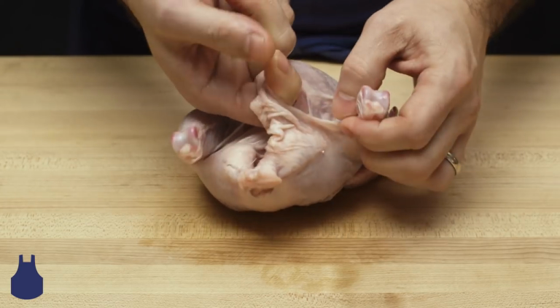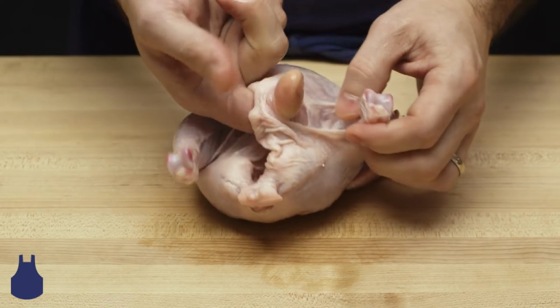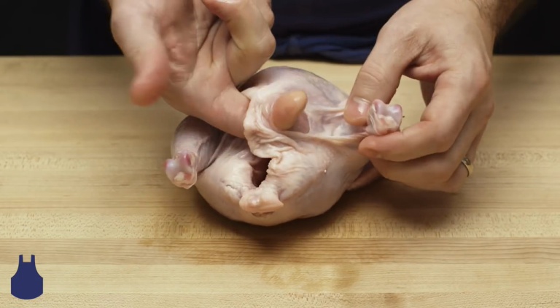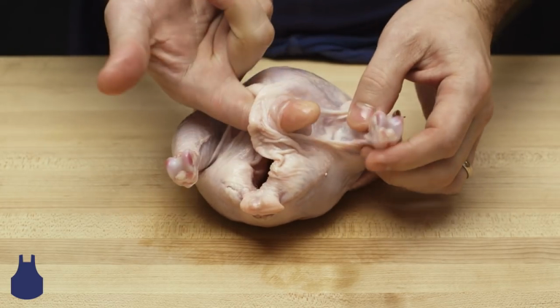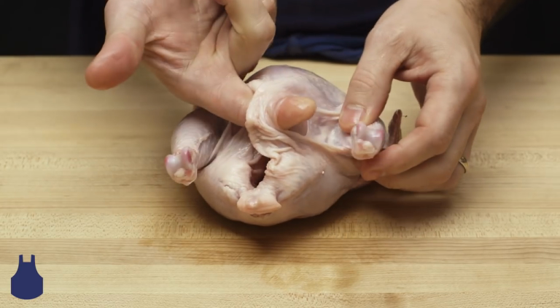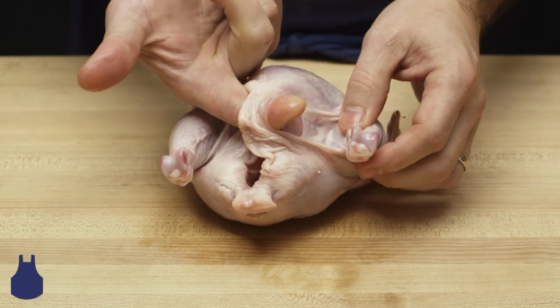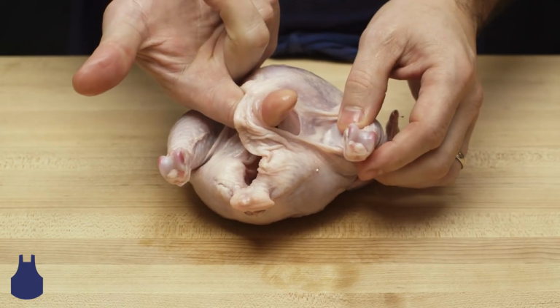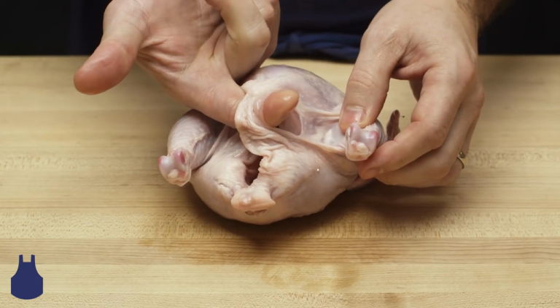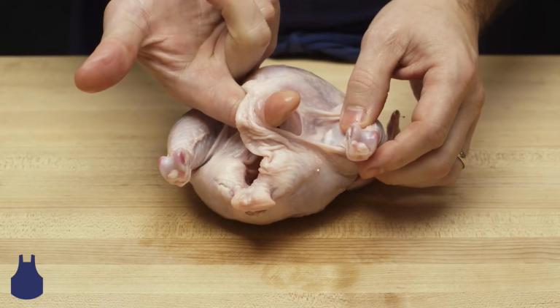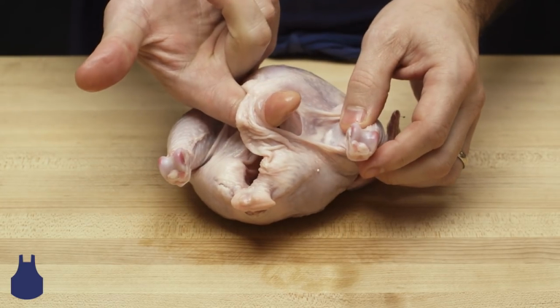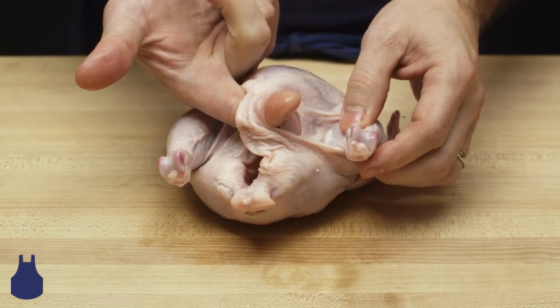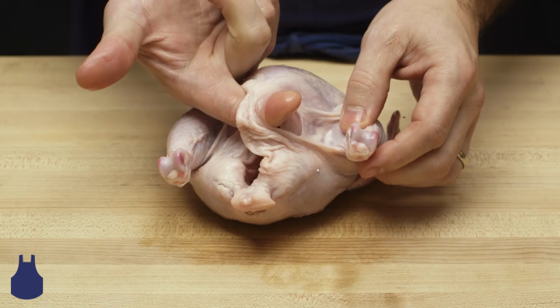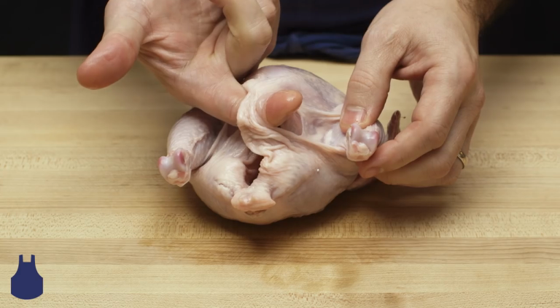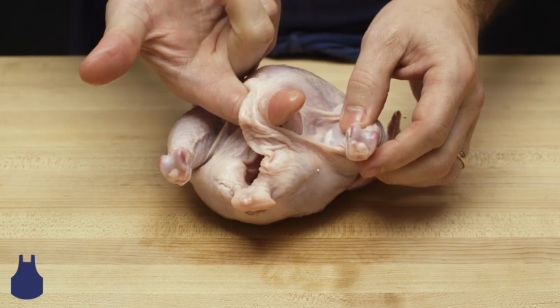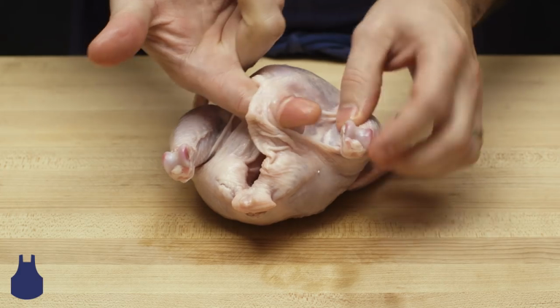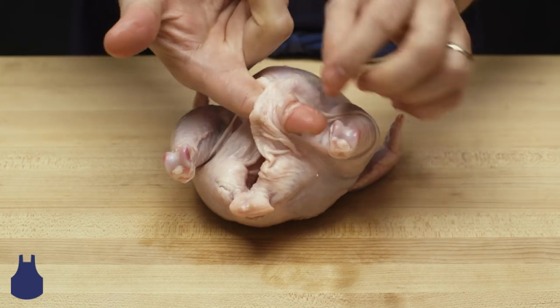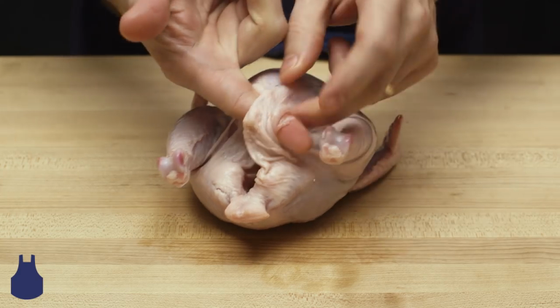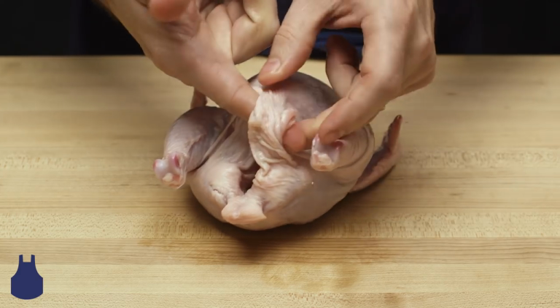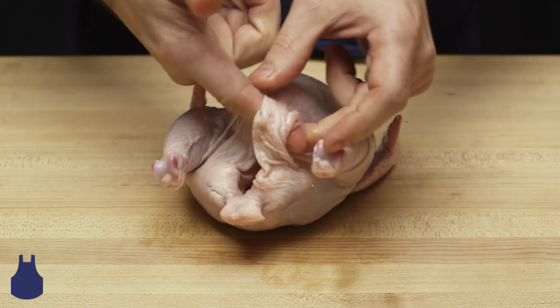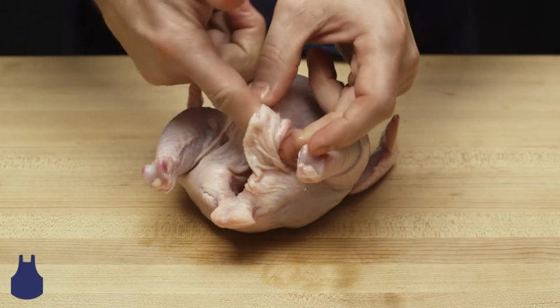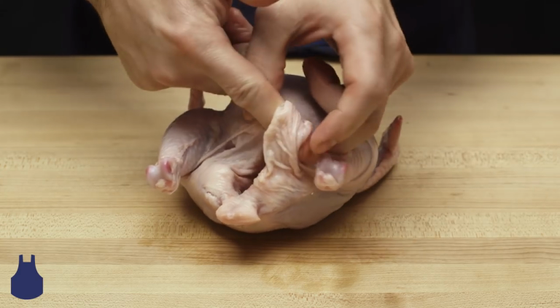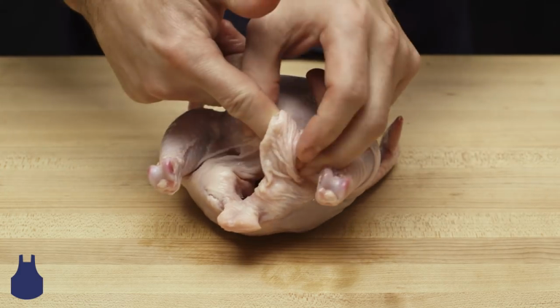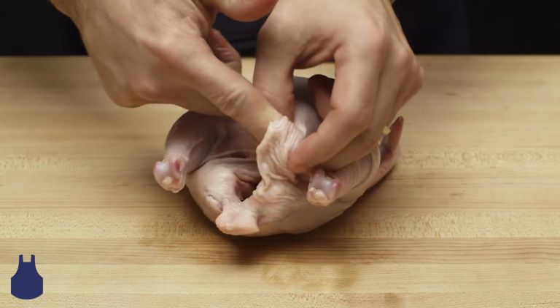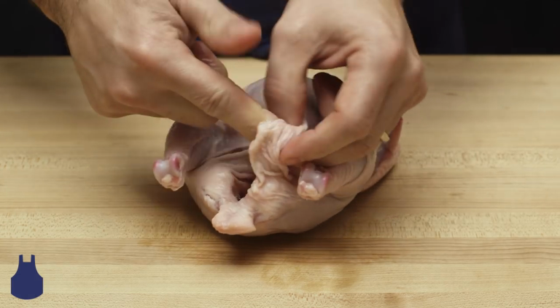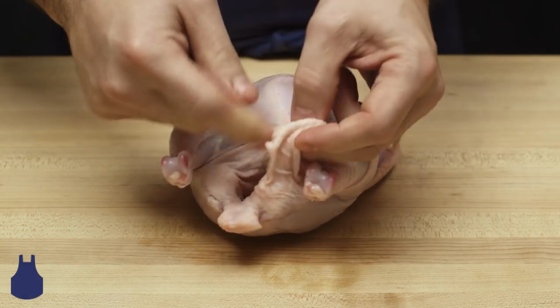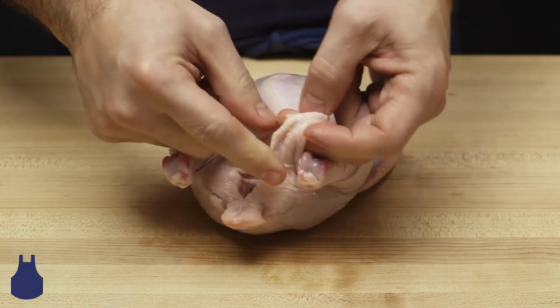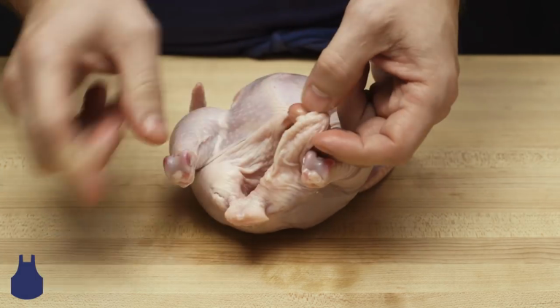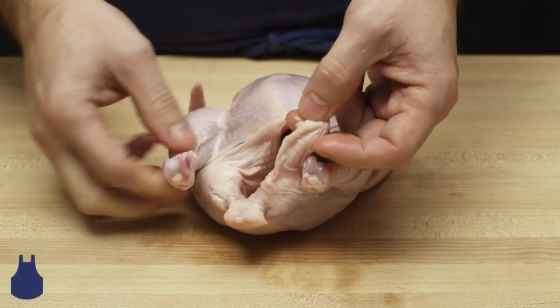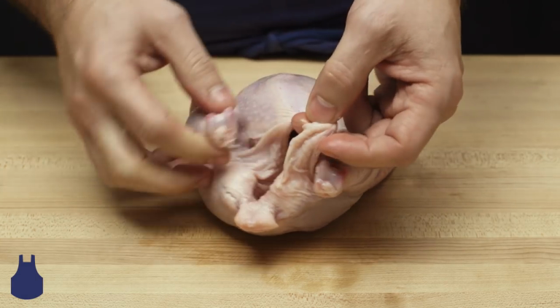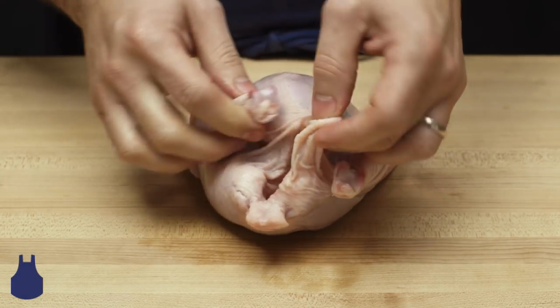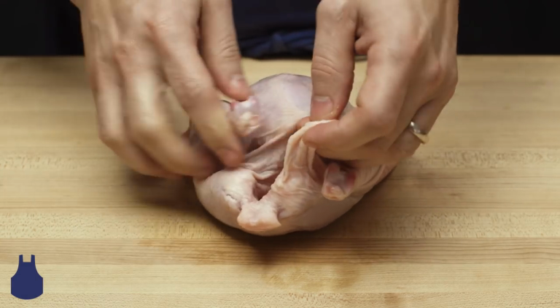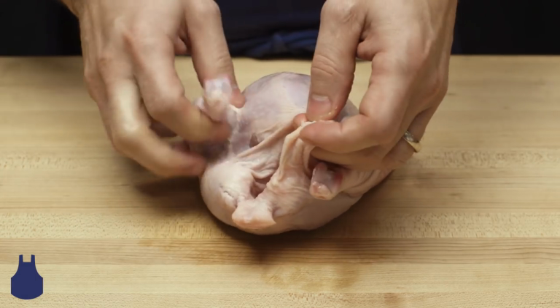Next, using our finger as a guide, we can insert the end of the drumstick through the hole cut on the opposite side of the bird.